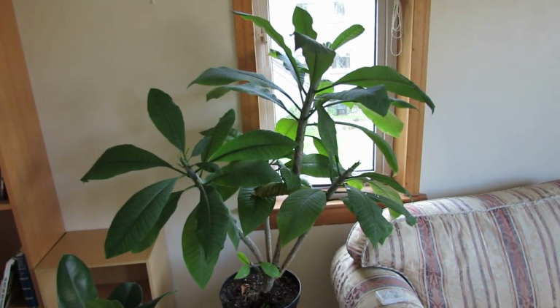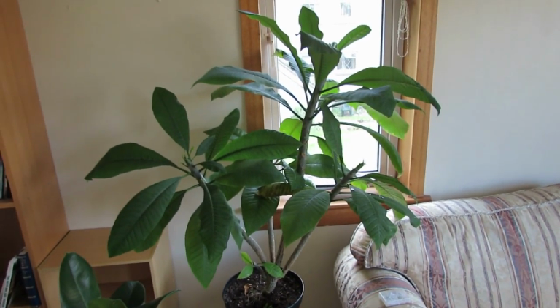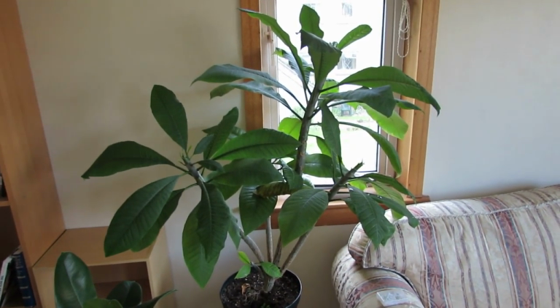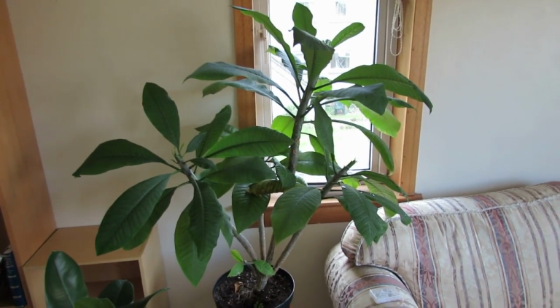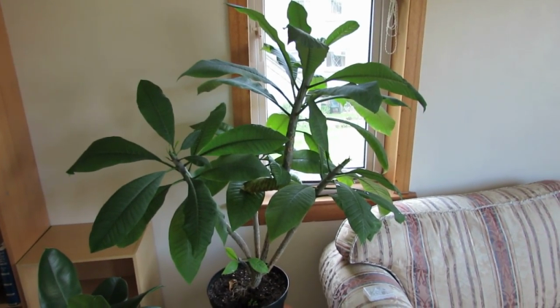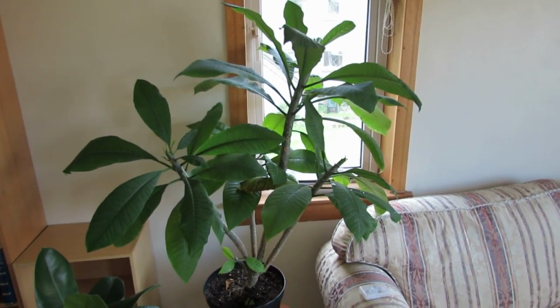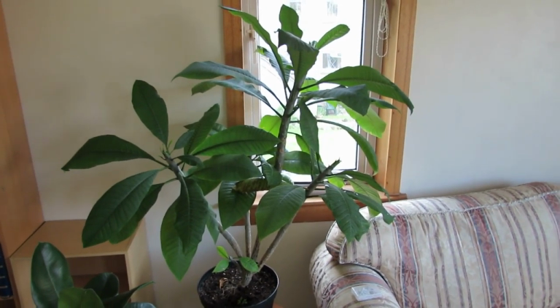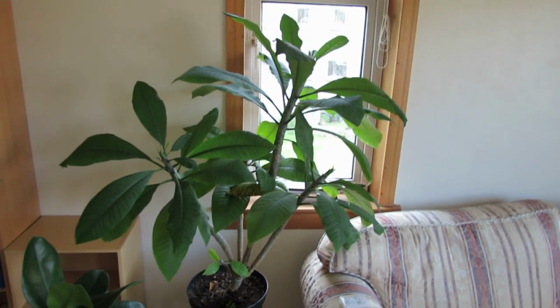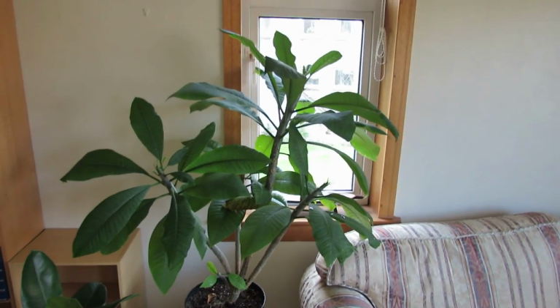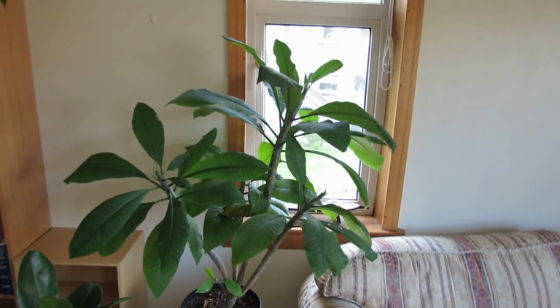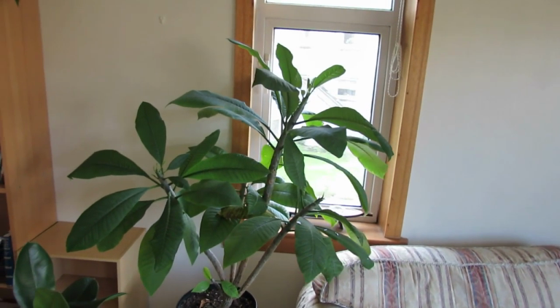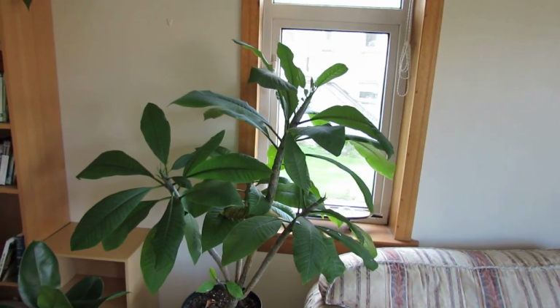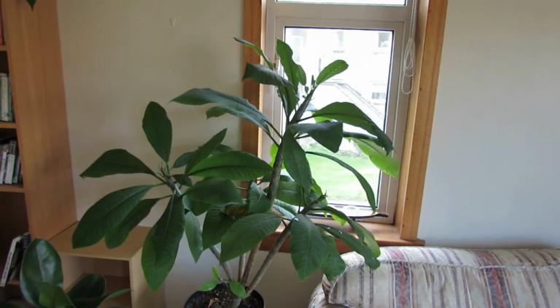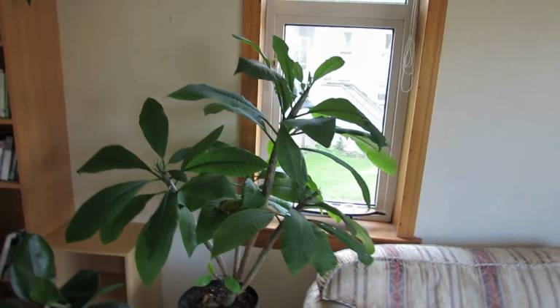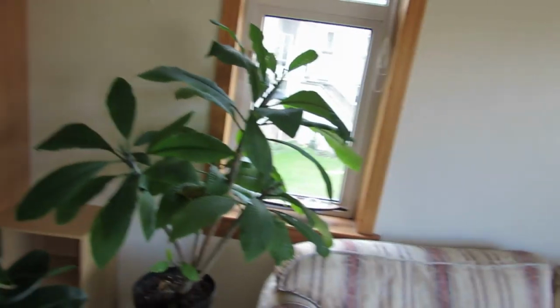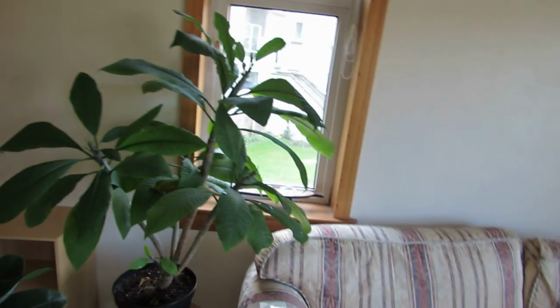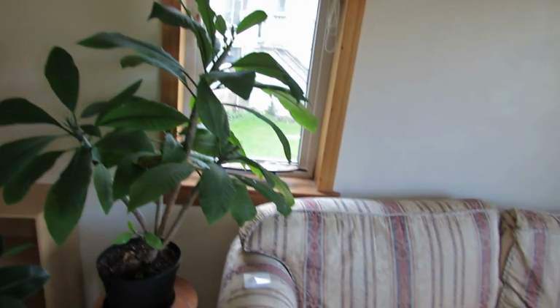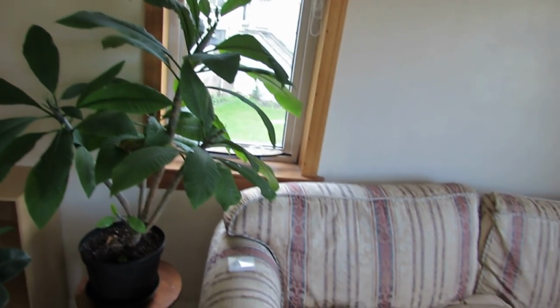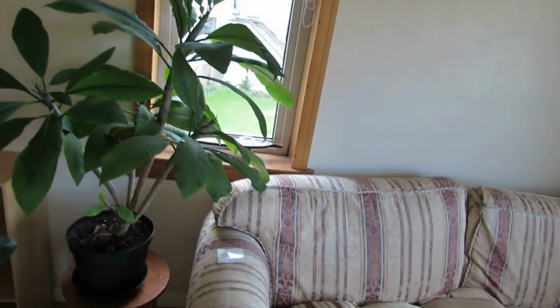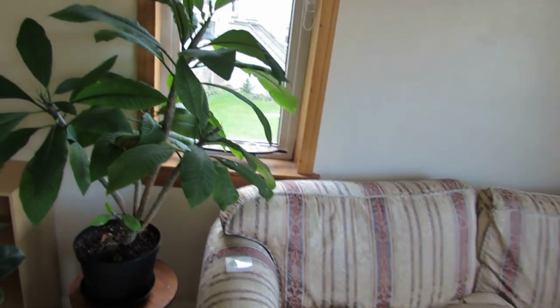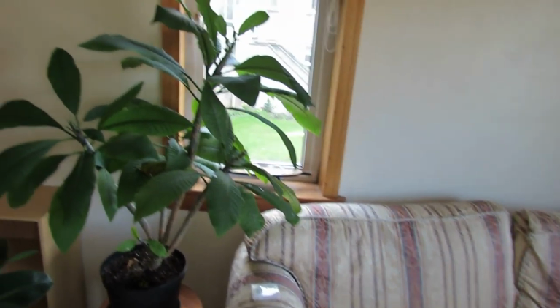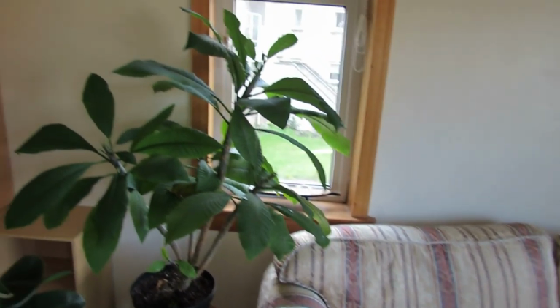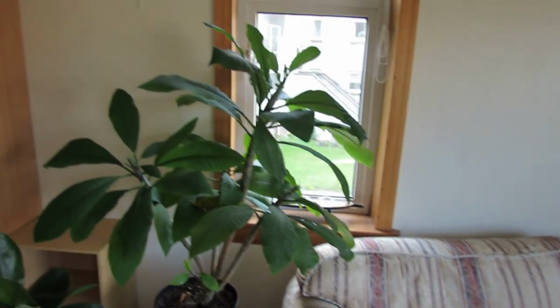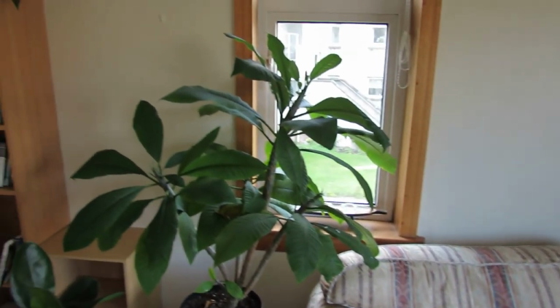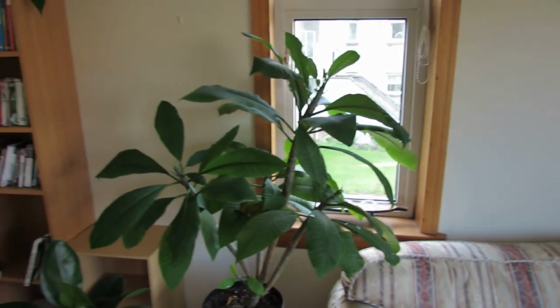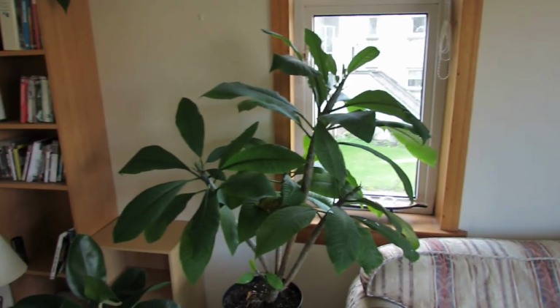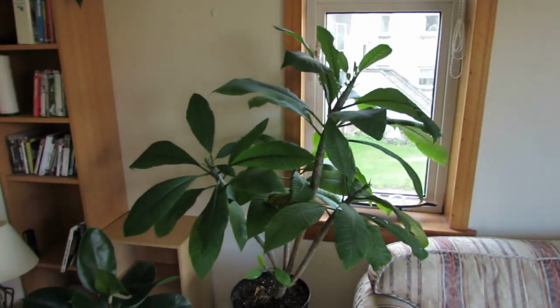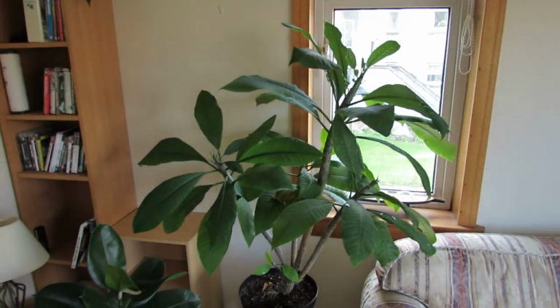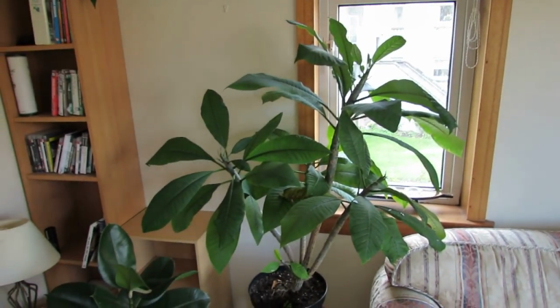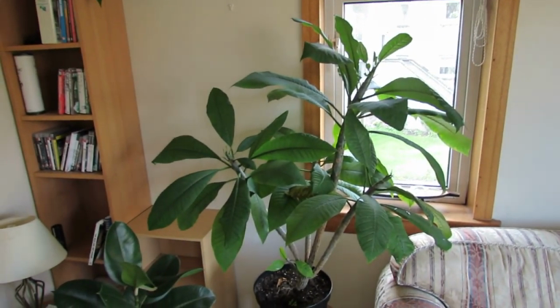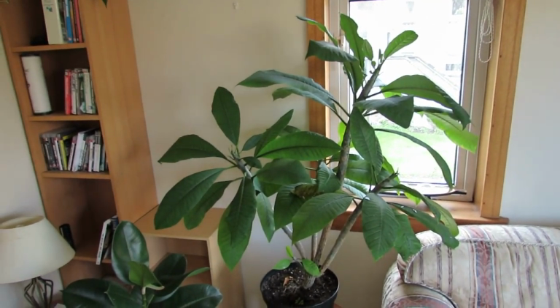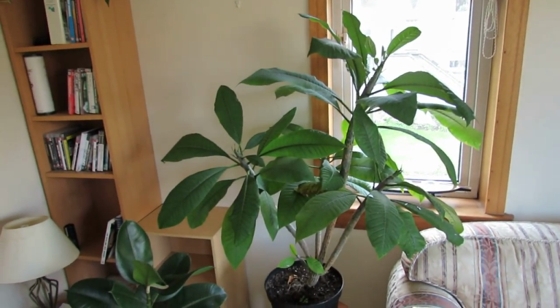This is the first year it hasn't been deciduous. I managed to keep my flat warm enough this year so it's kept all its leaves.